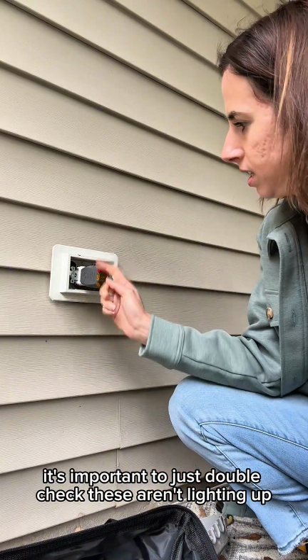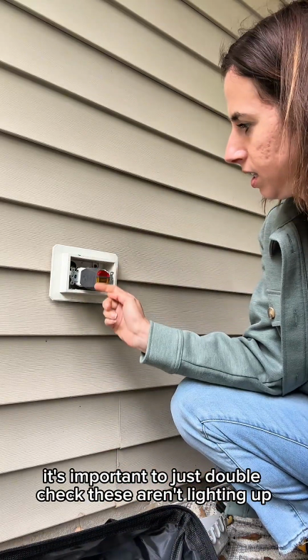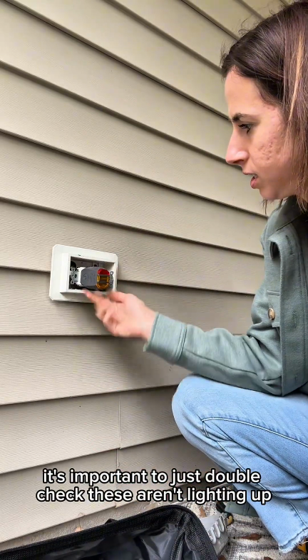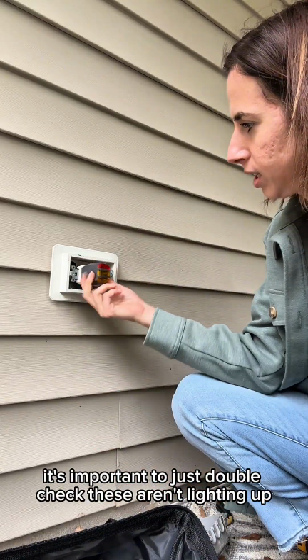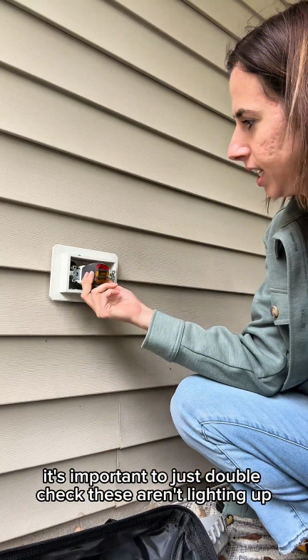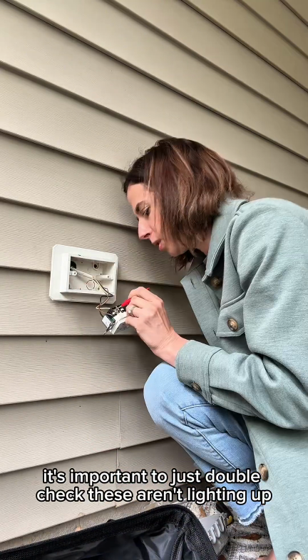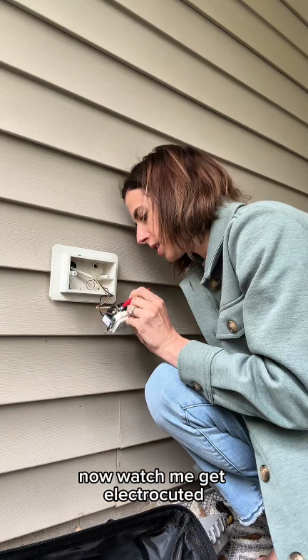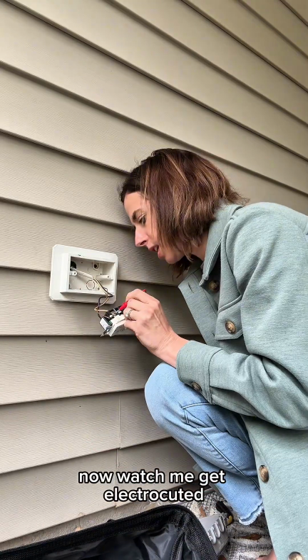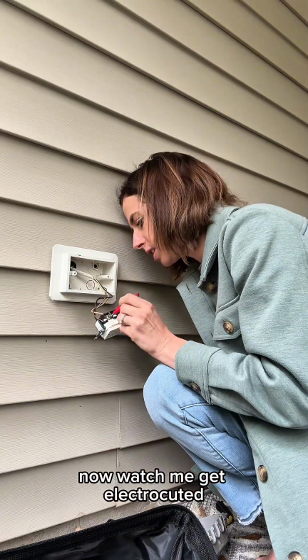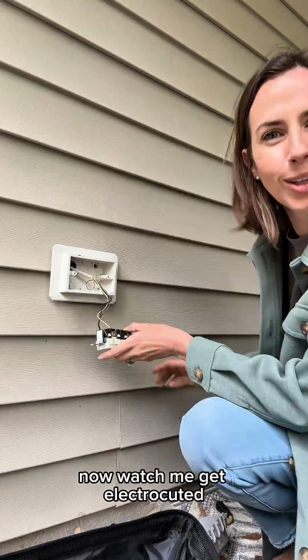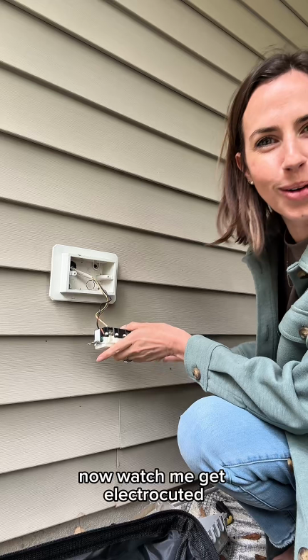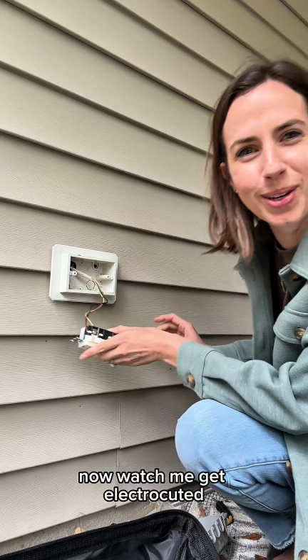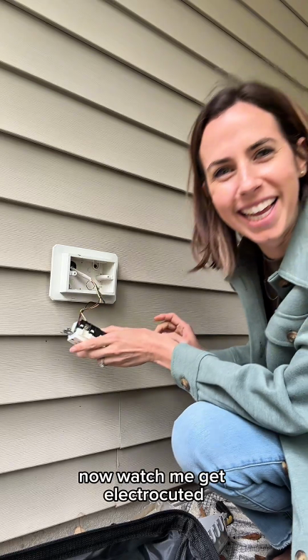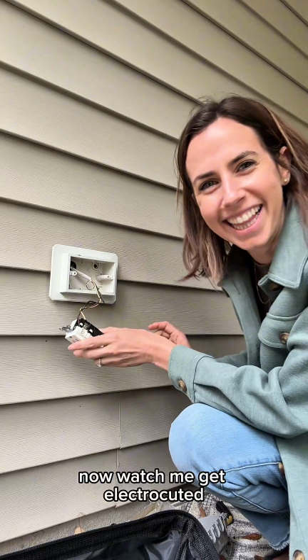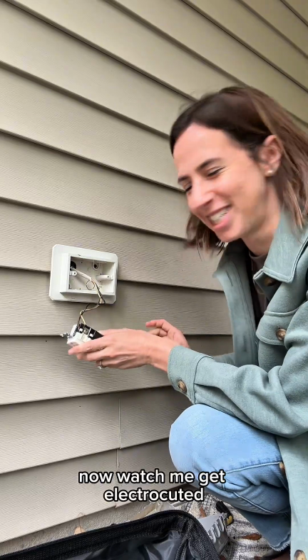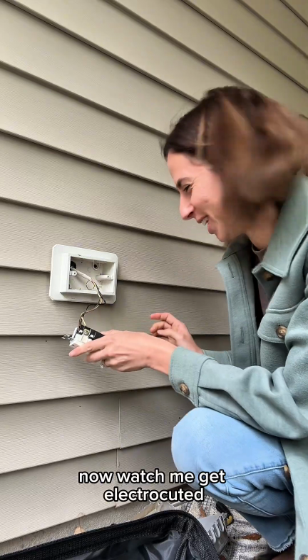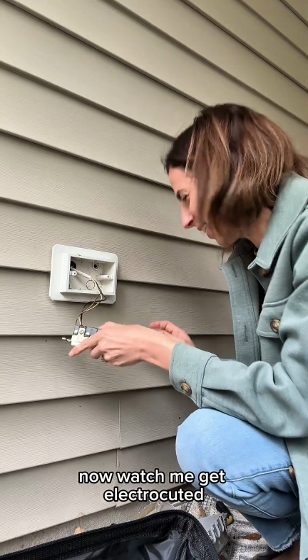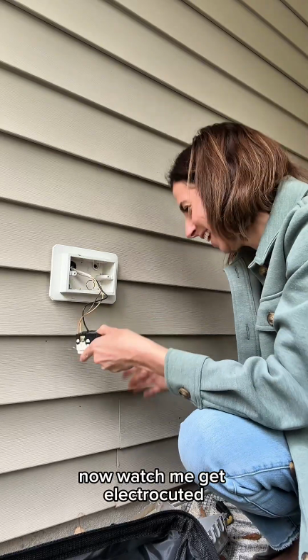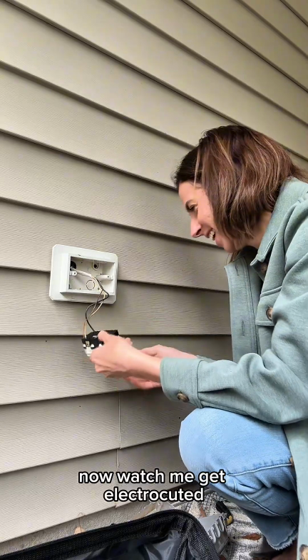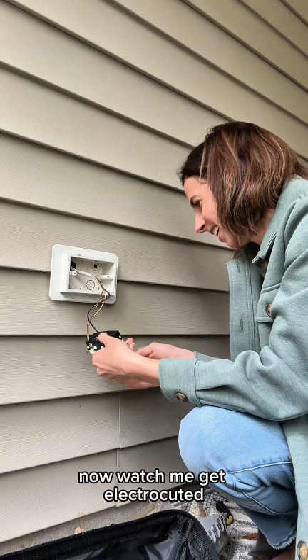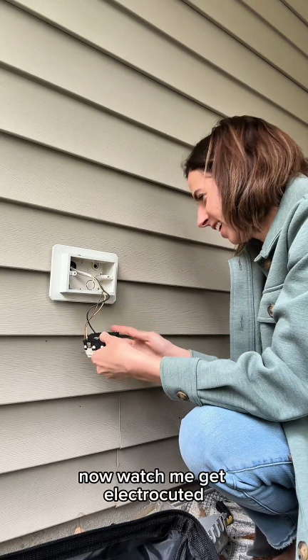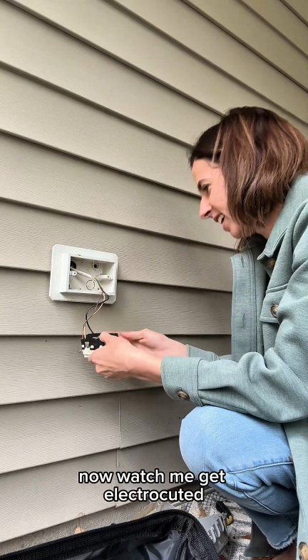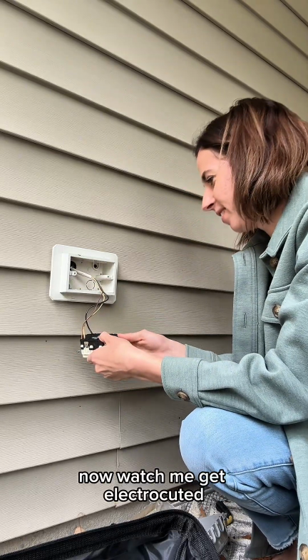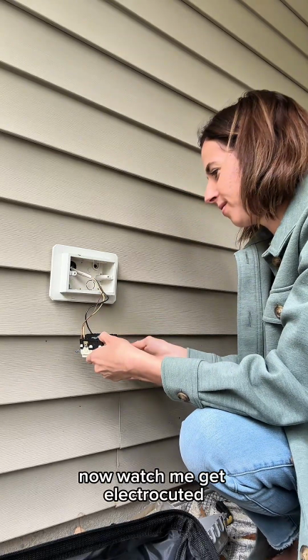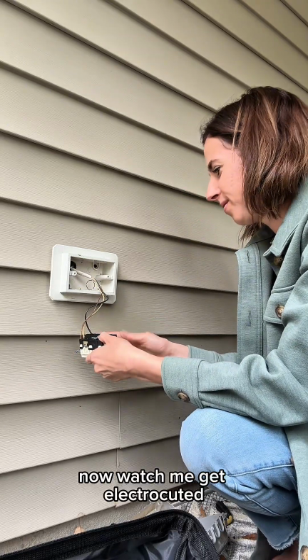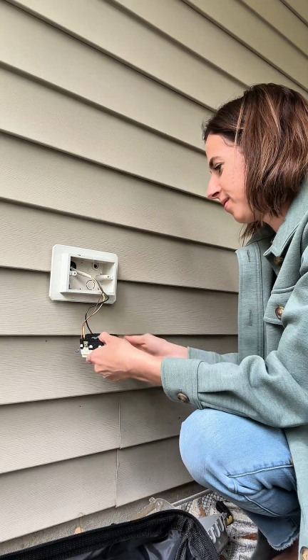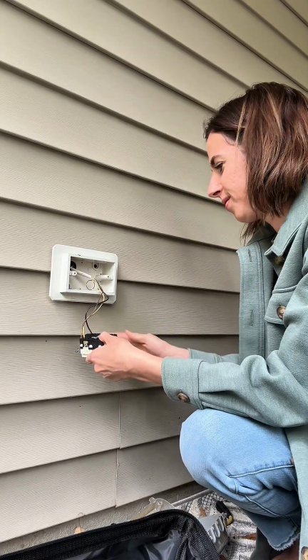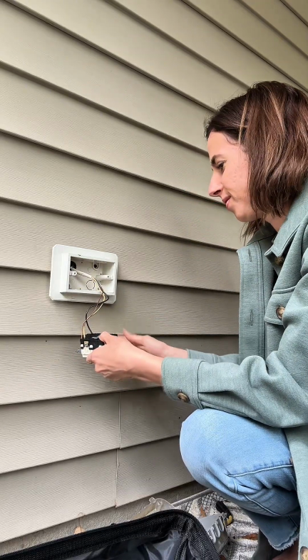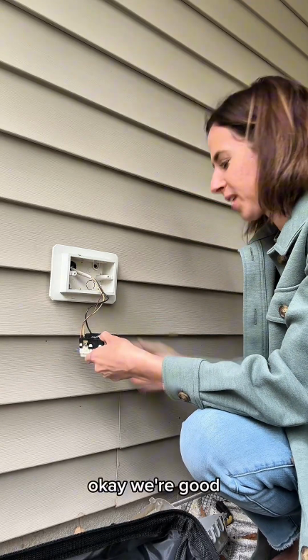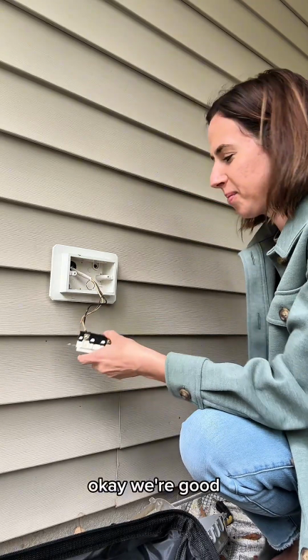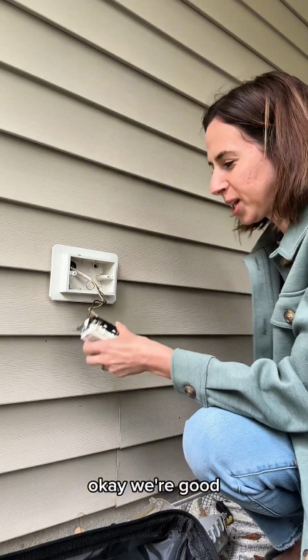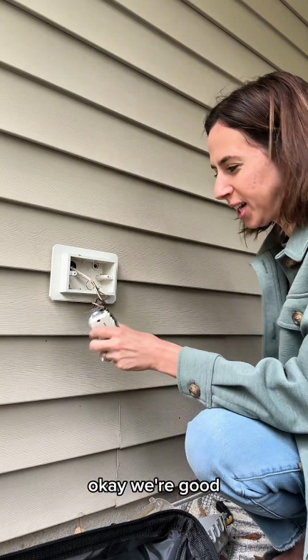These aren't lighting. Just touch the wall — make sure you don't get electrocuted. Okay, we're good.